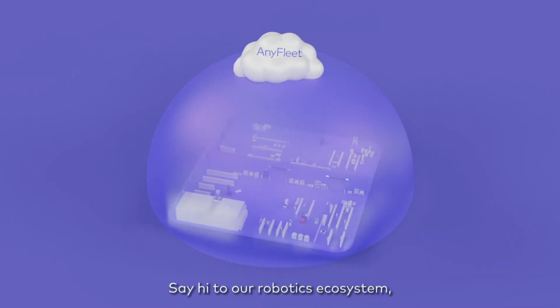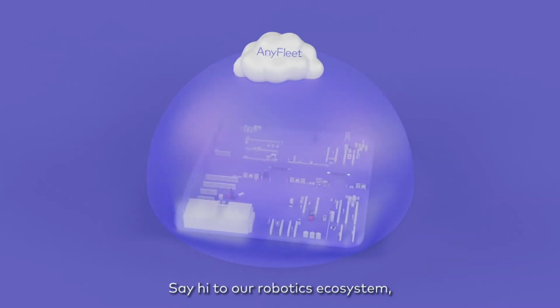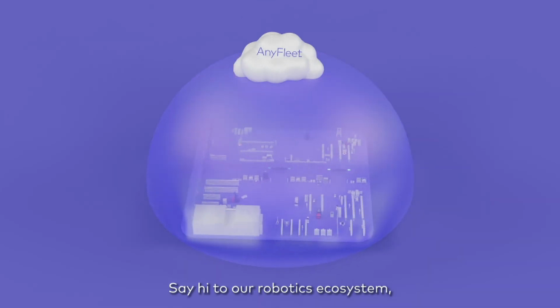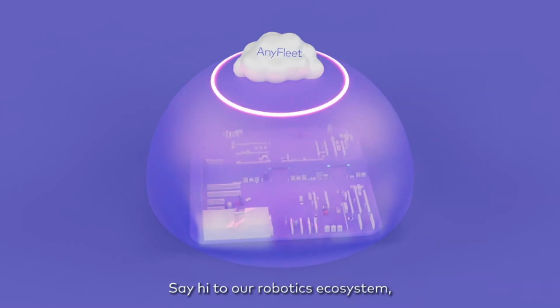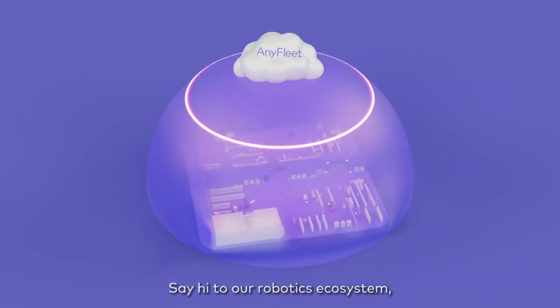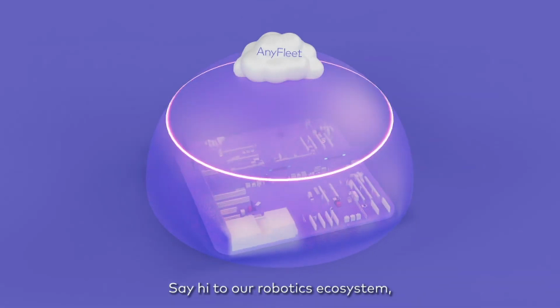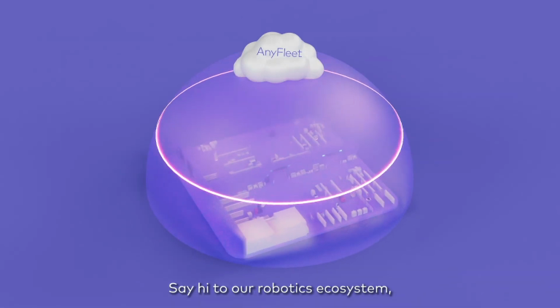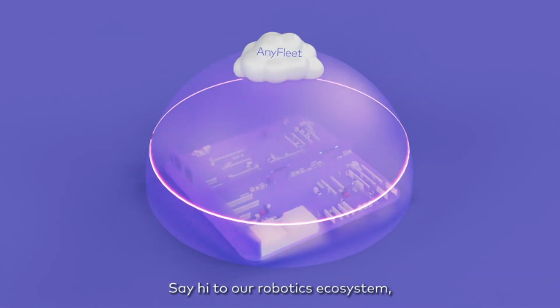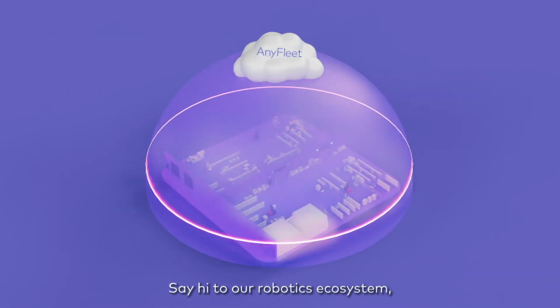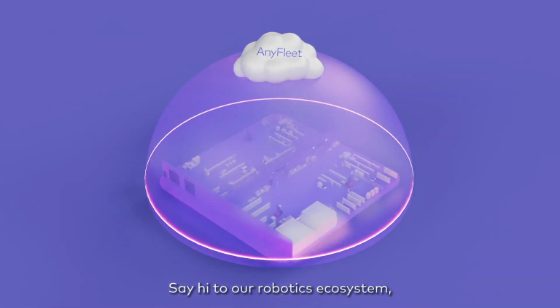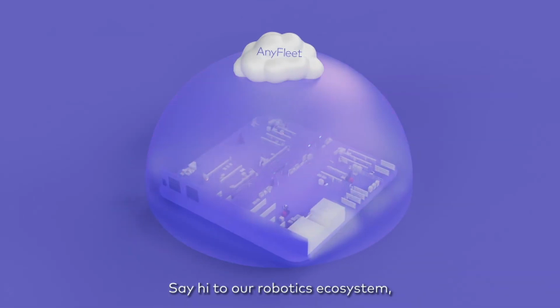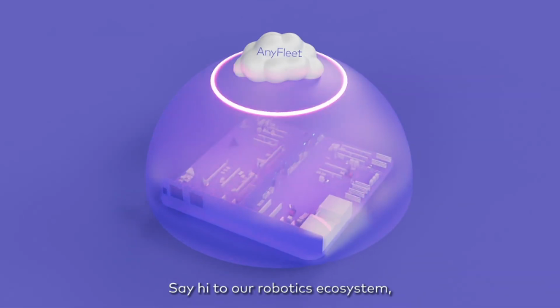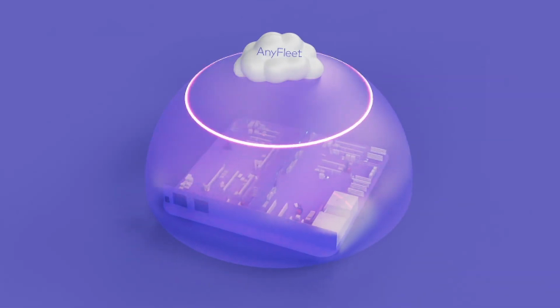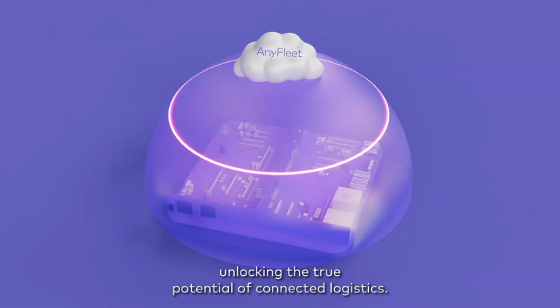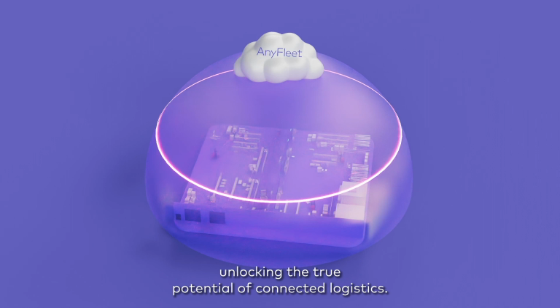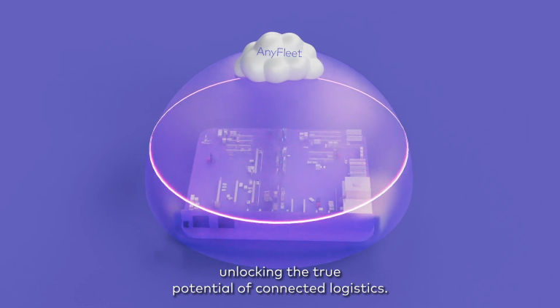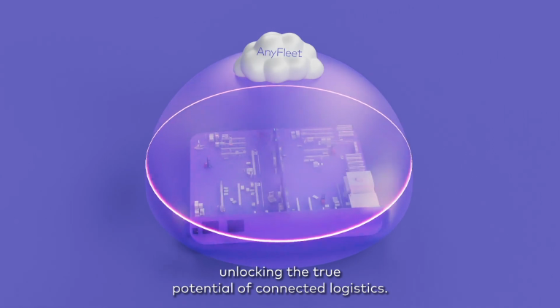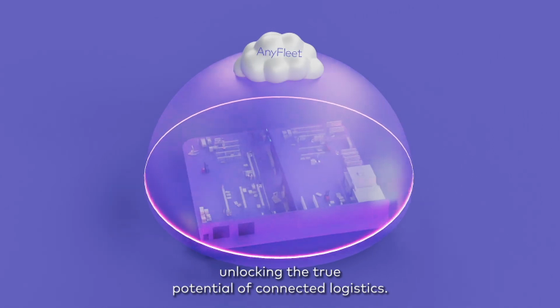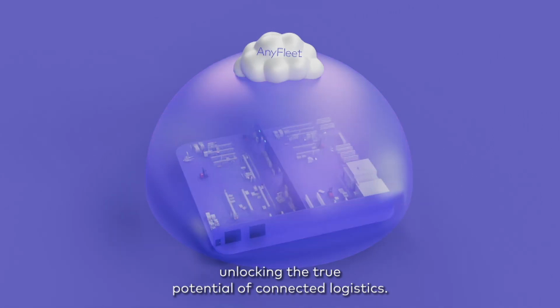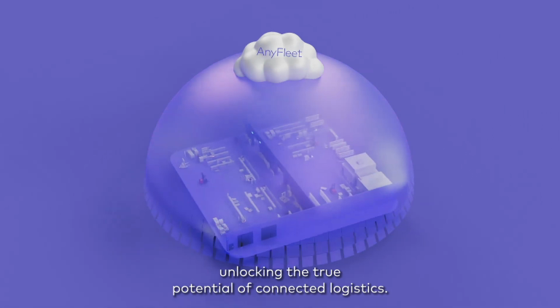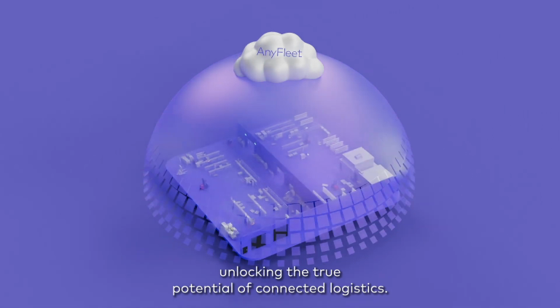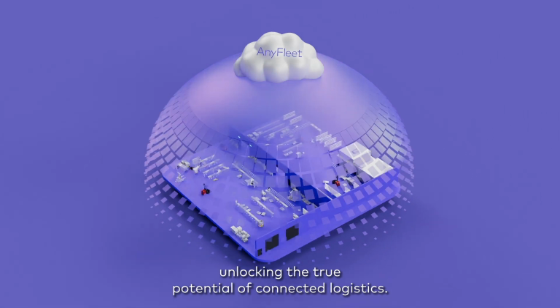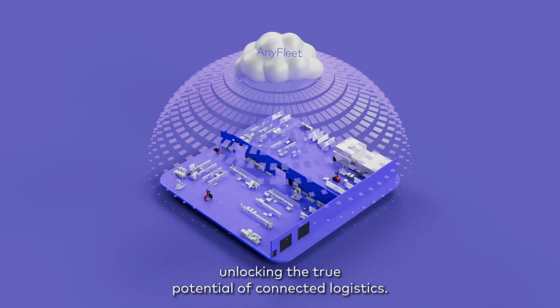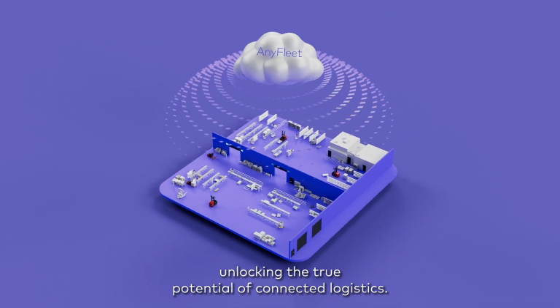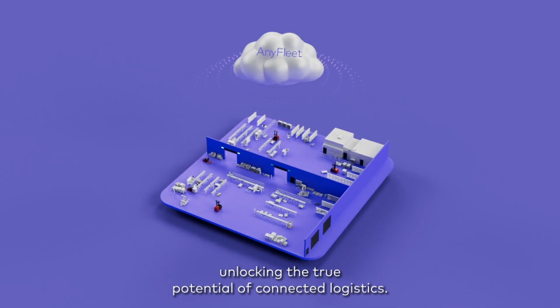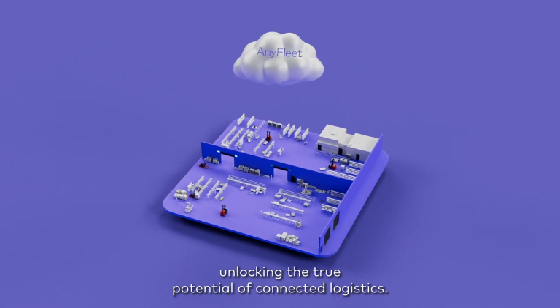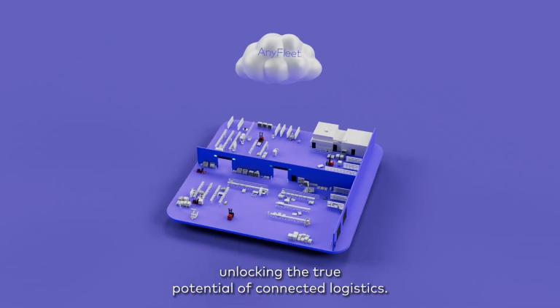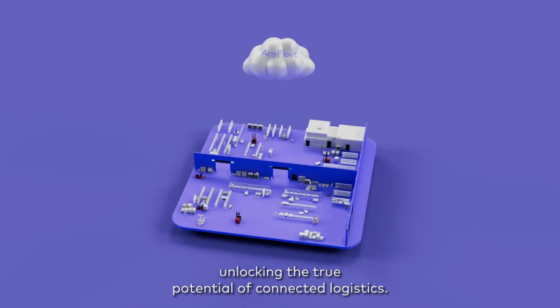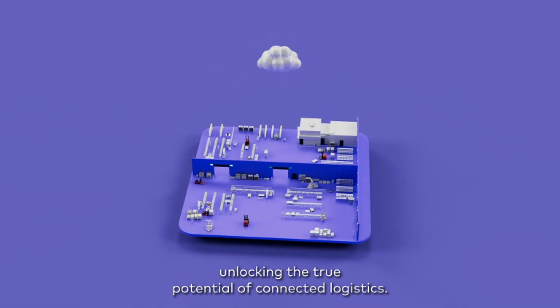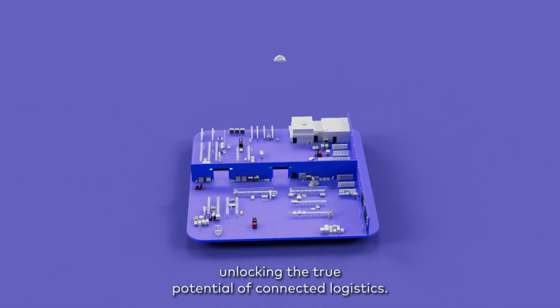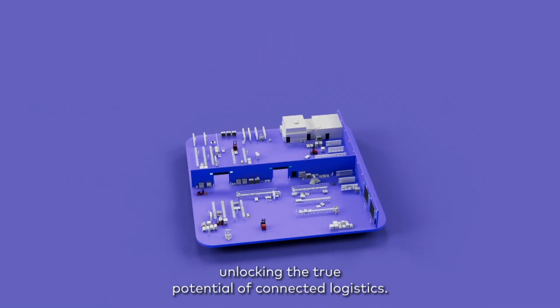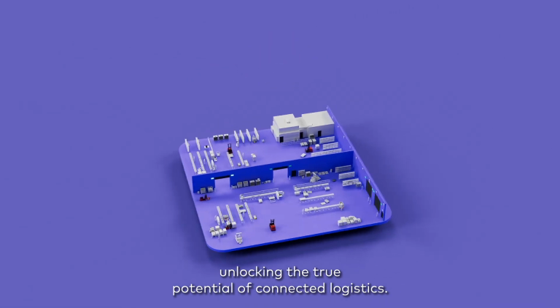Say hi to our robotics ecosystem, unlocking the true potential of connected logistics. We'll see you next time.